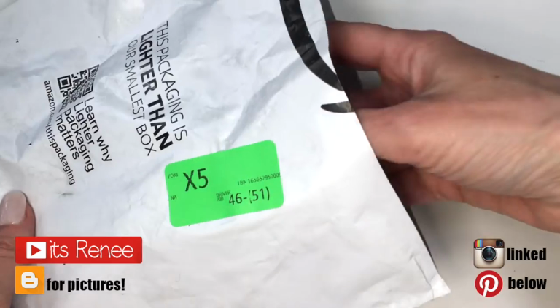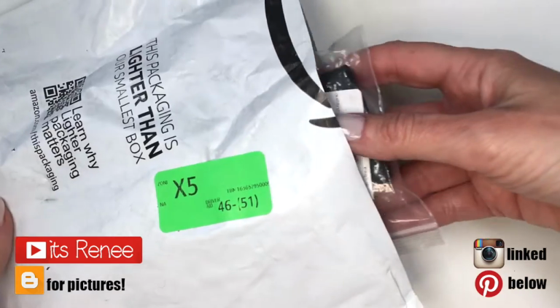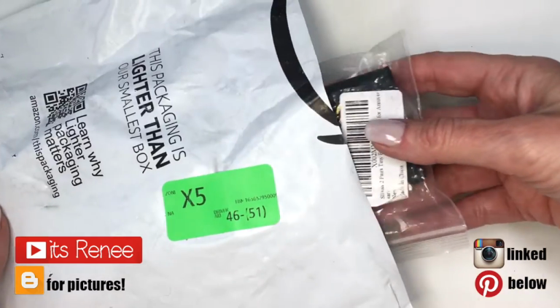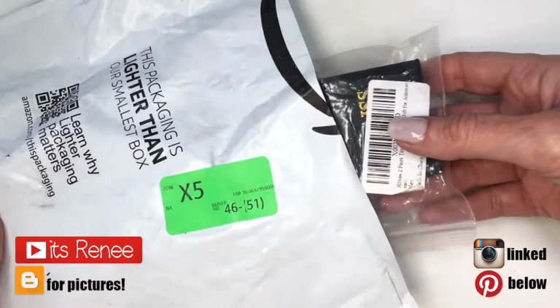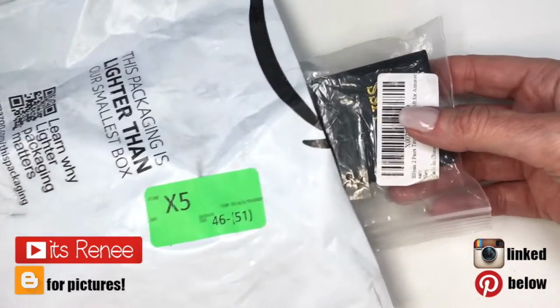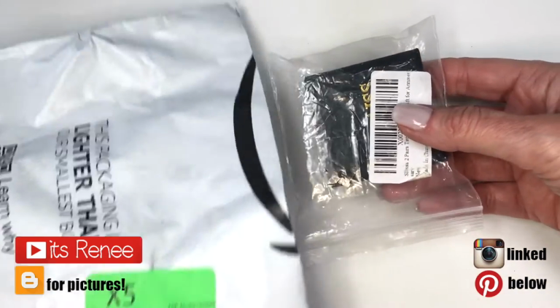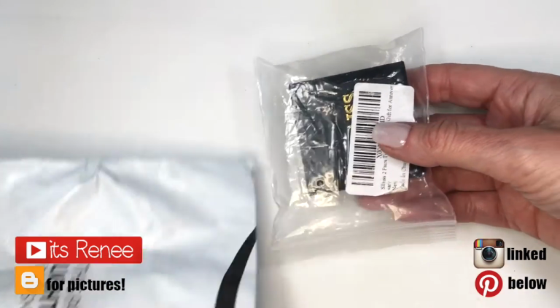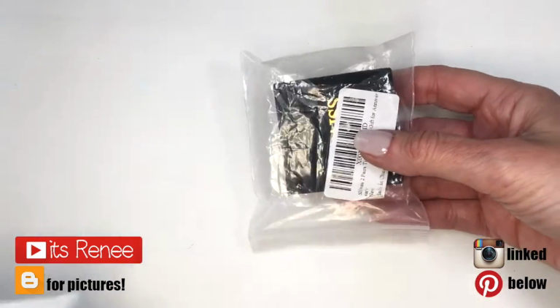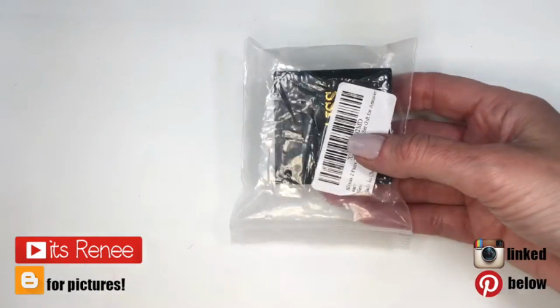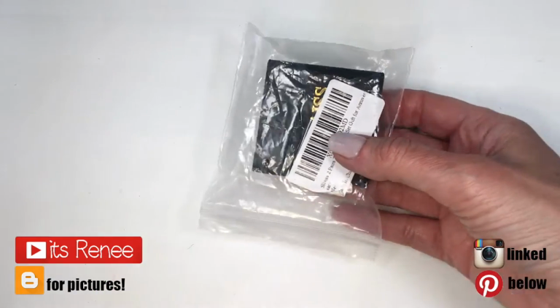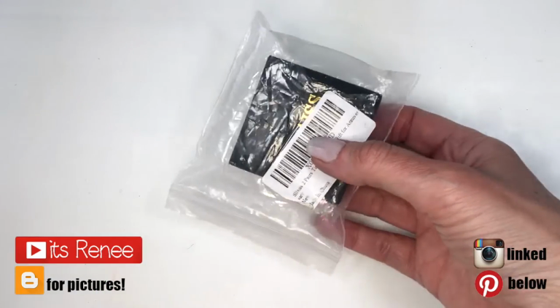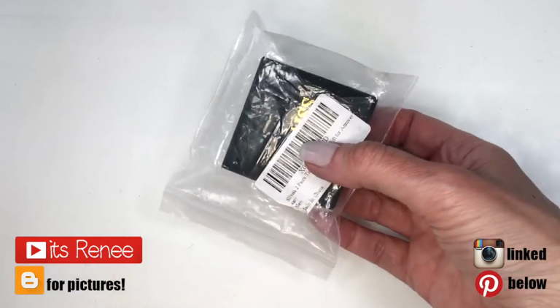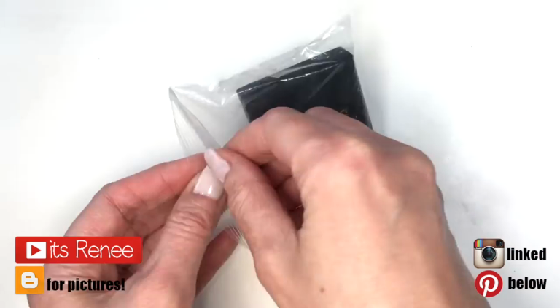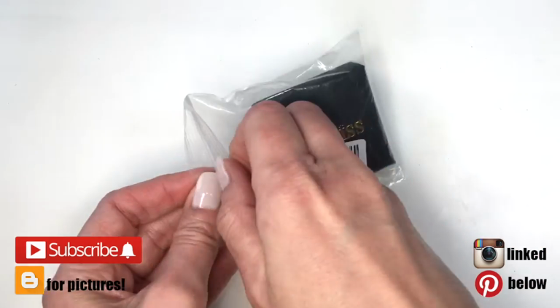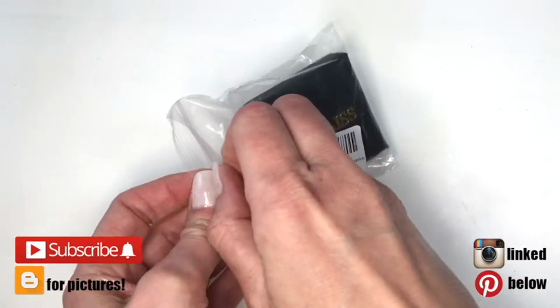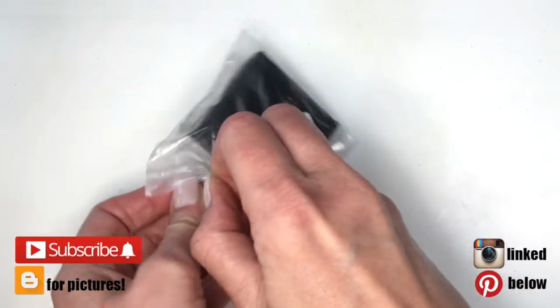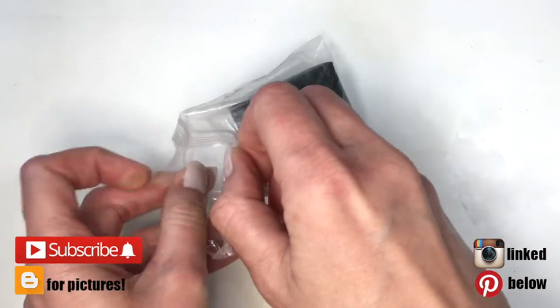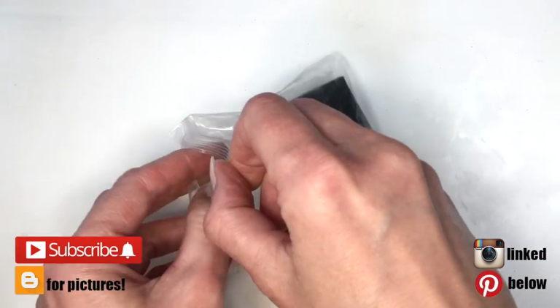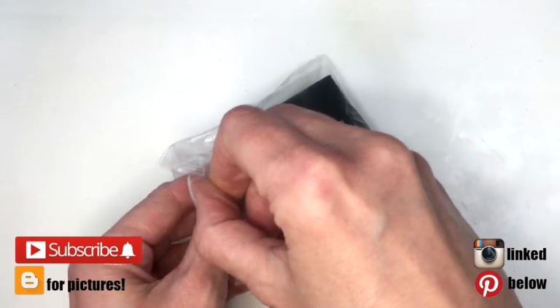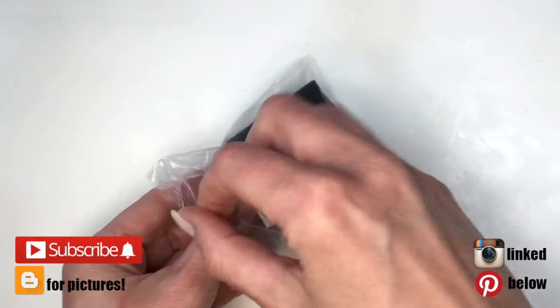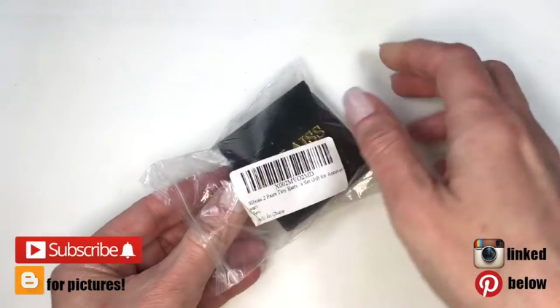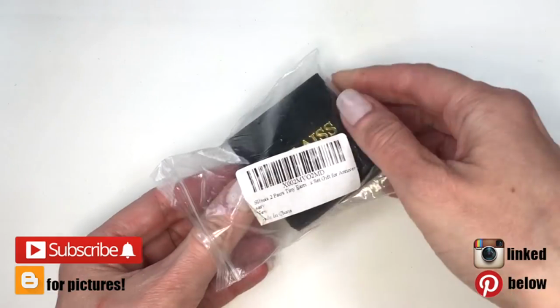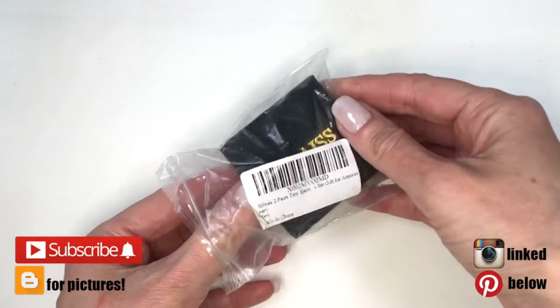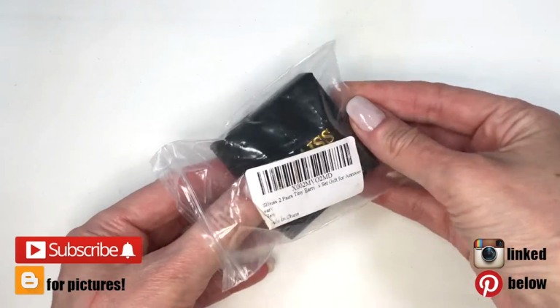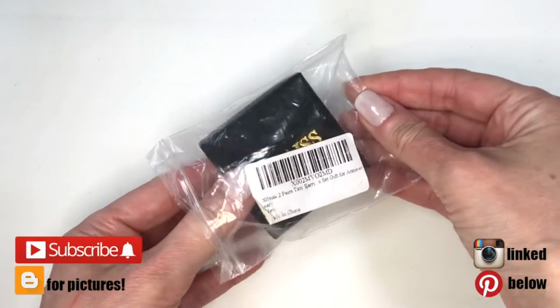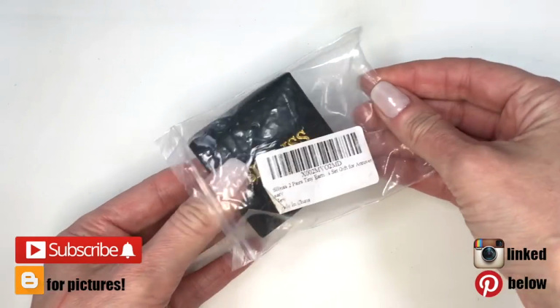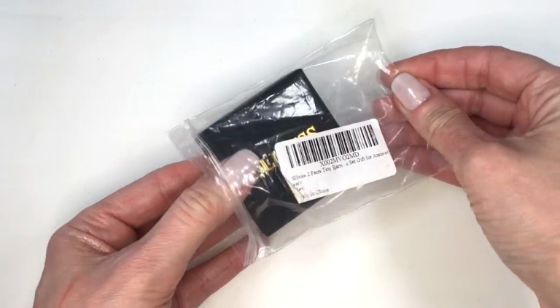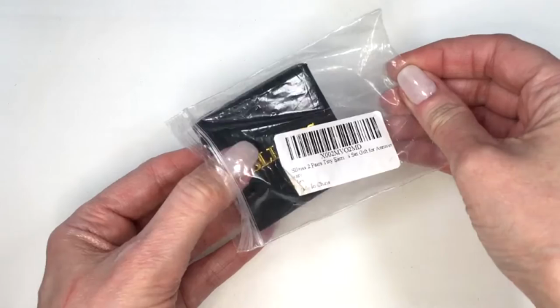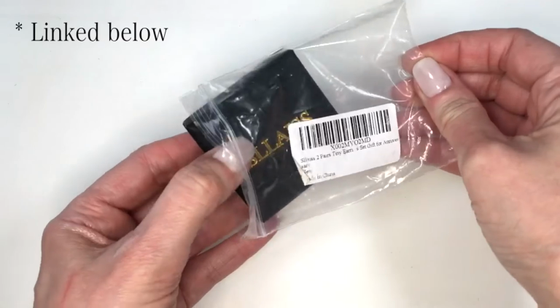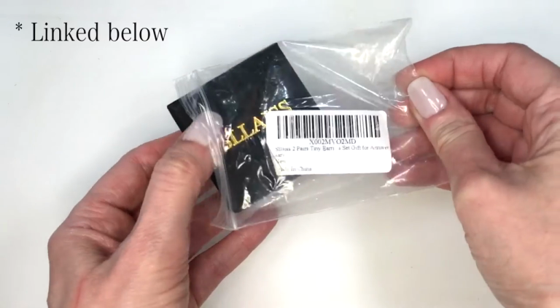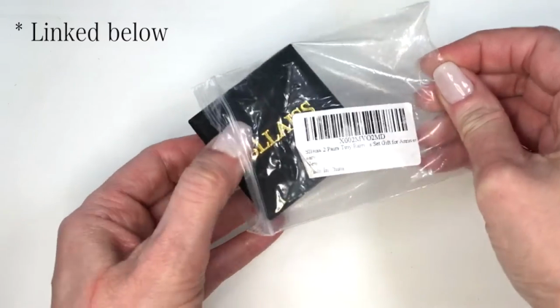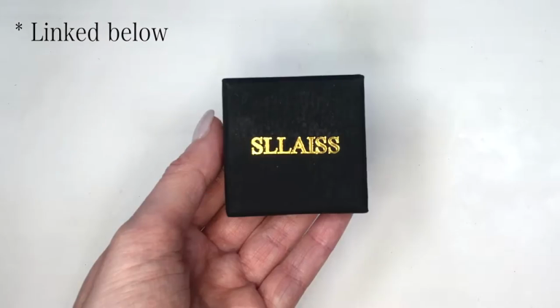Hey guys, it's Renese today. I wanted to share with you this beautiful Amazon find — these earrings.